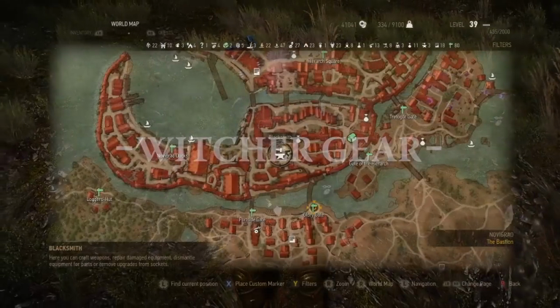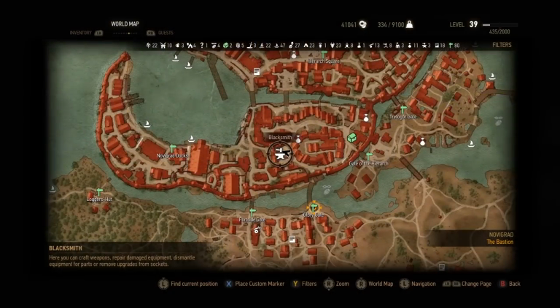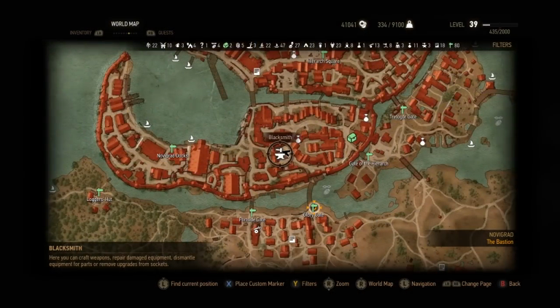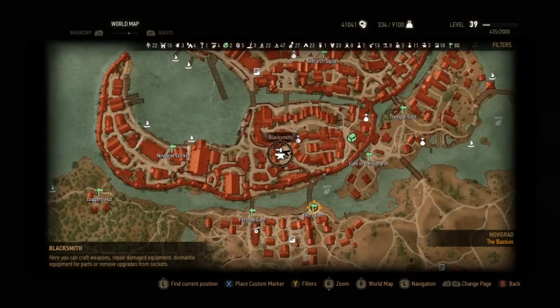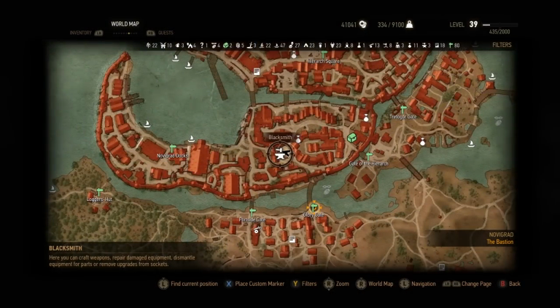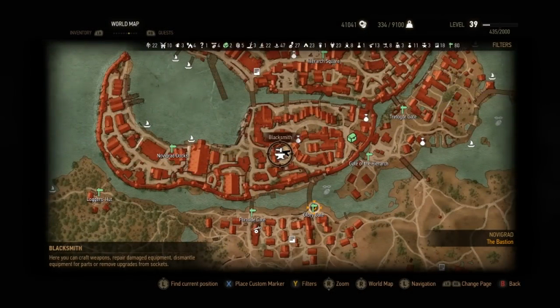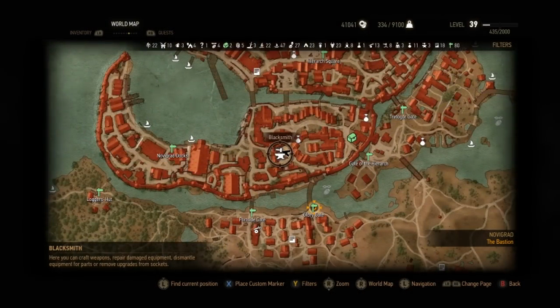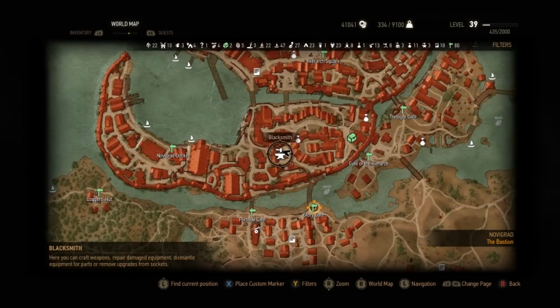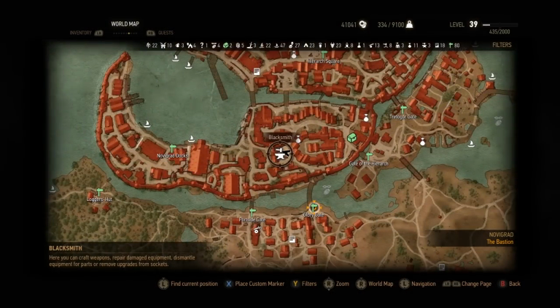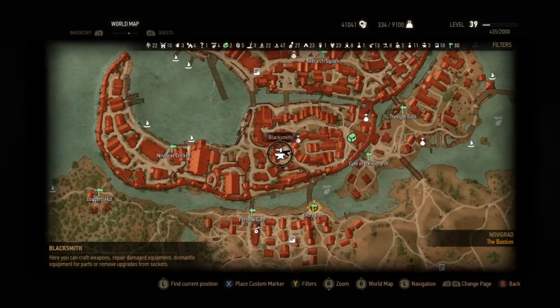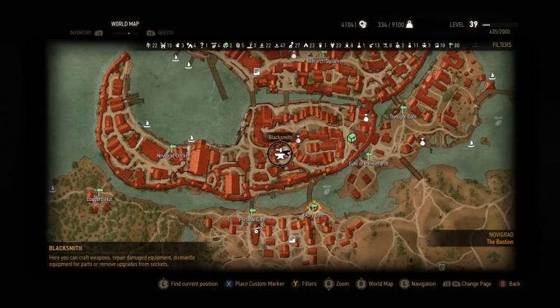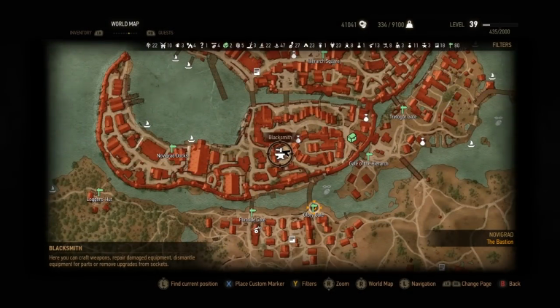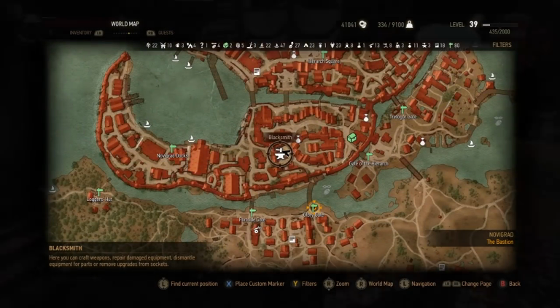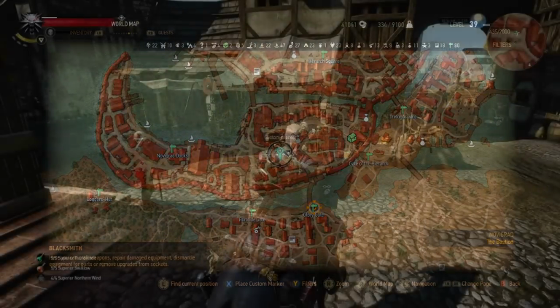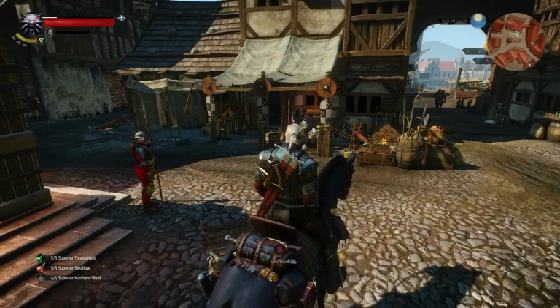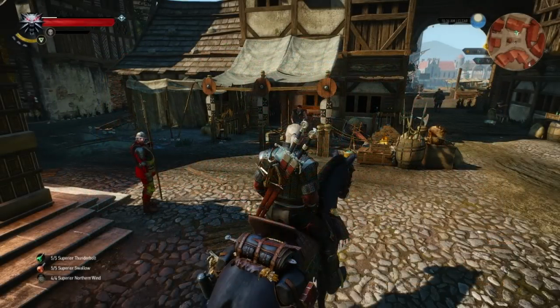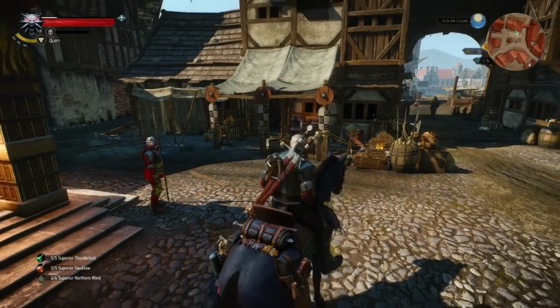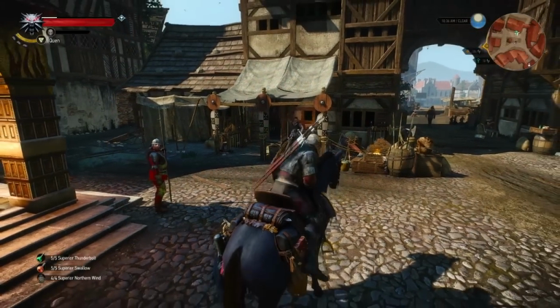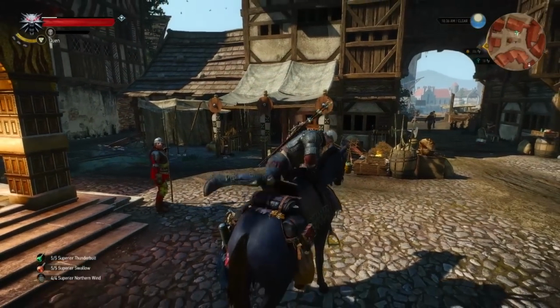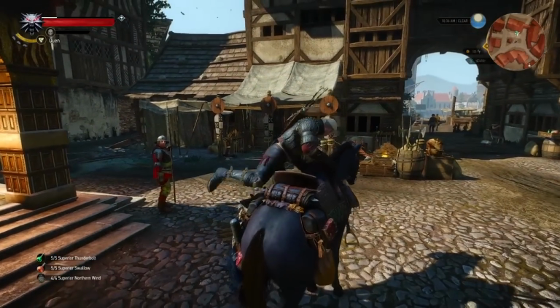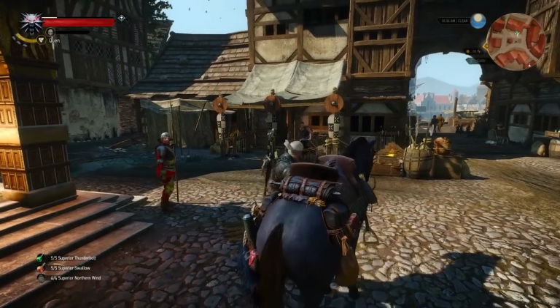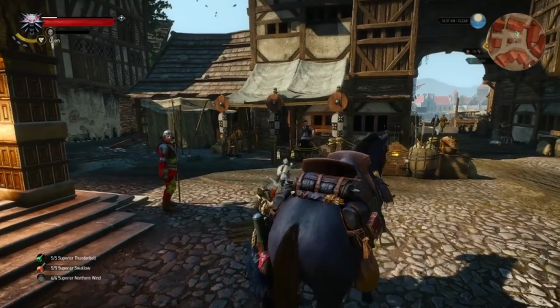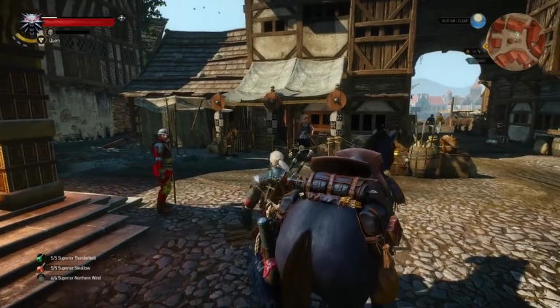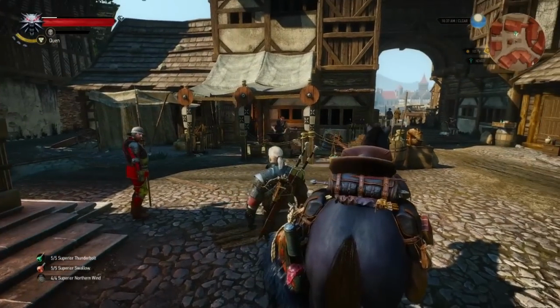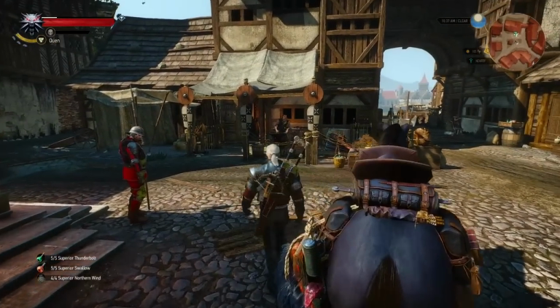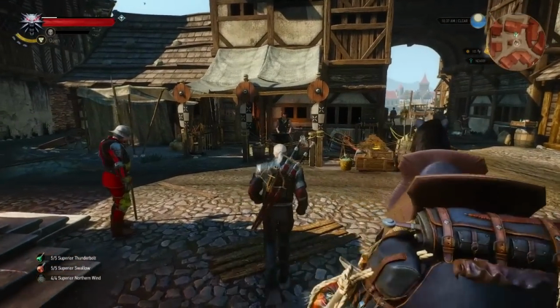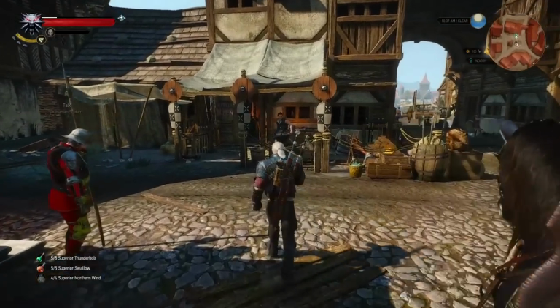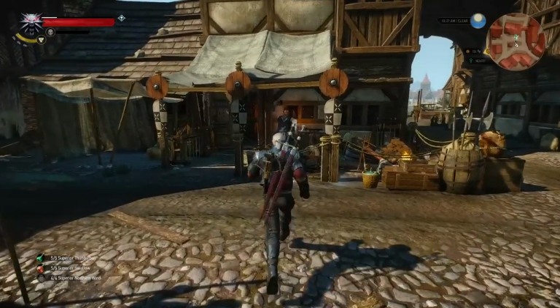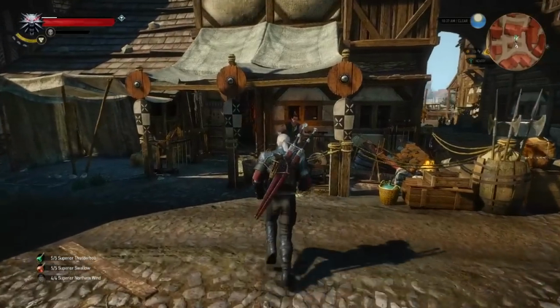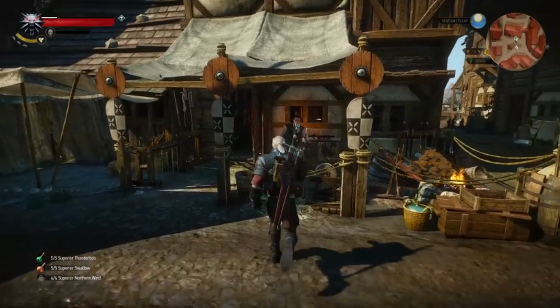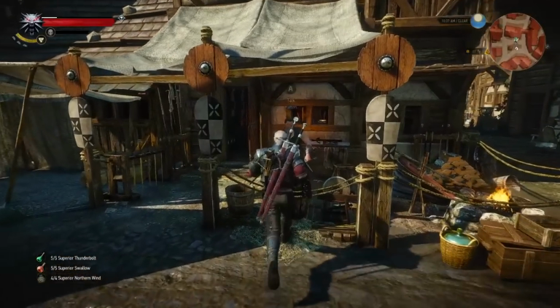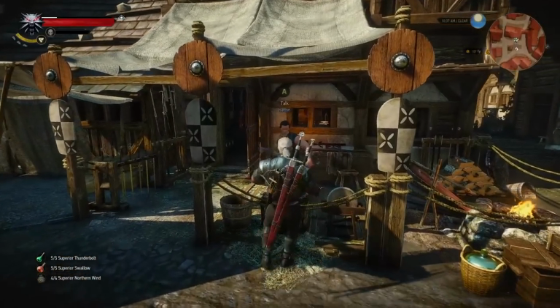In Novigrad, help Hattori return to the forge, and in return he will craft for you master level weapons.